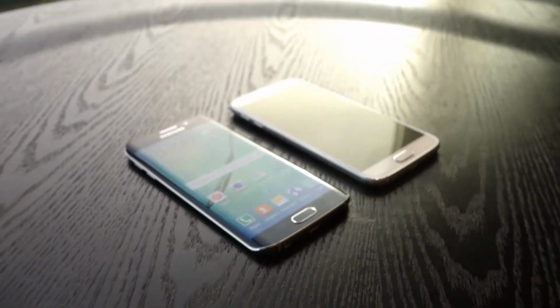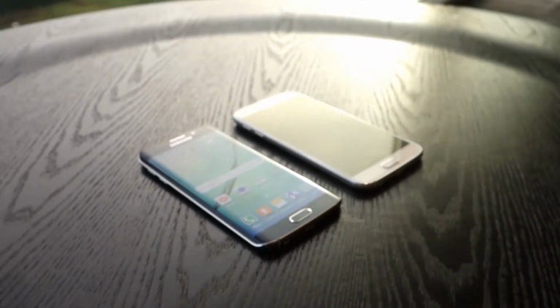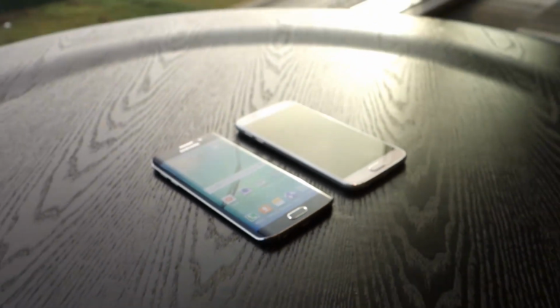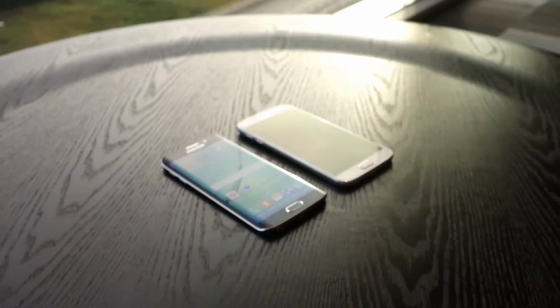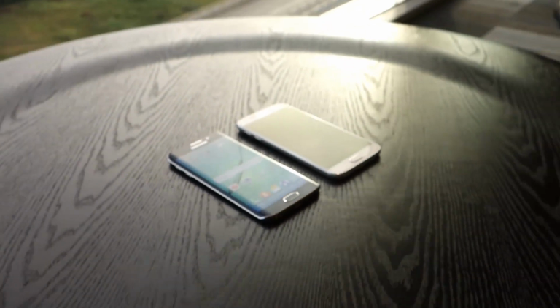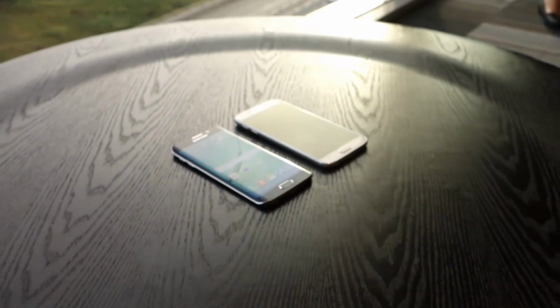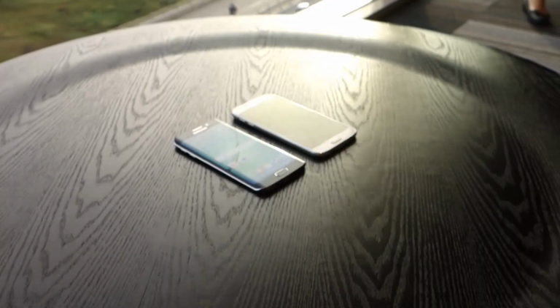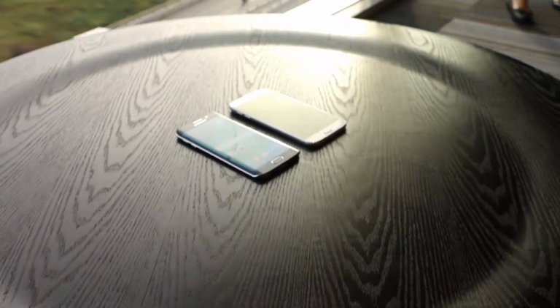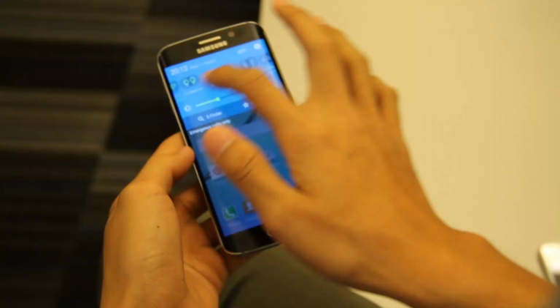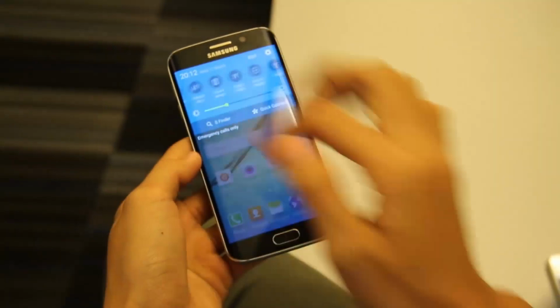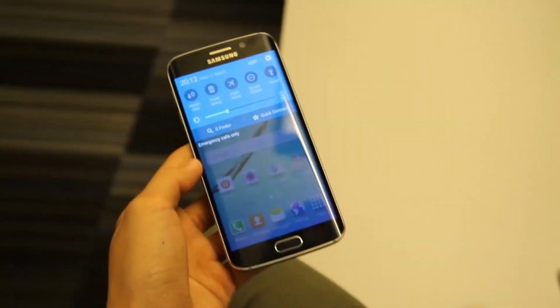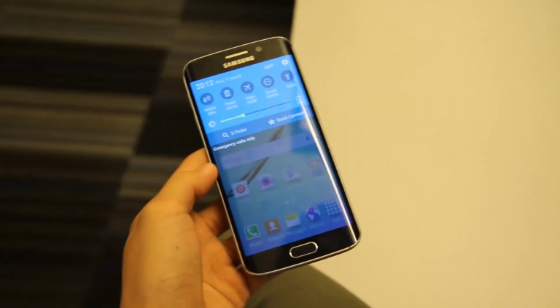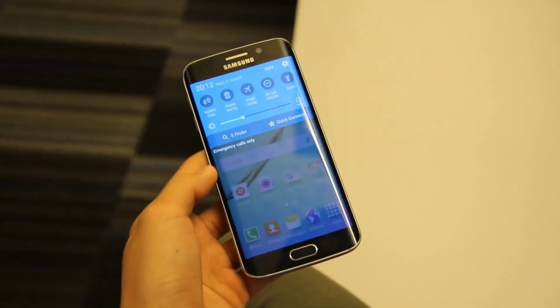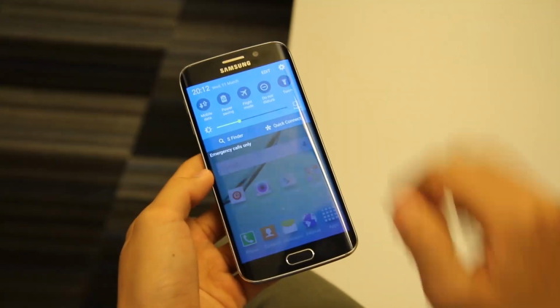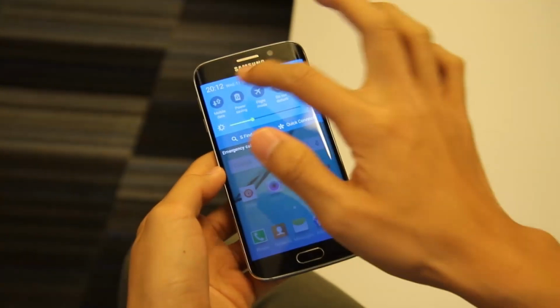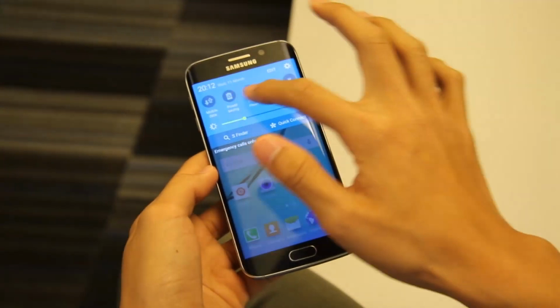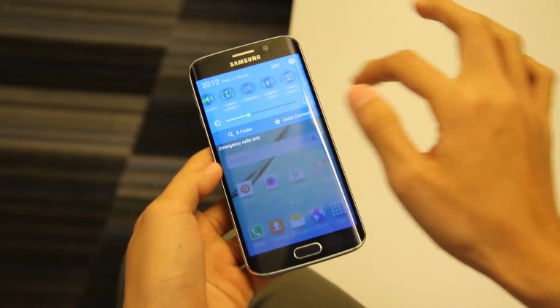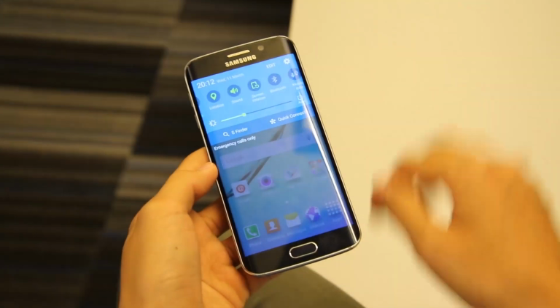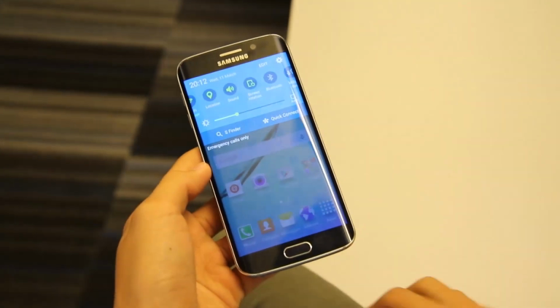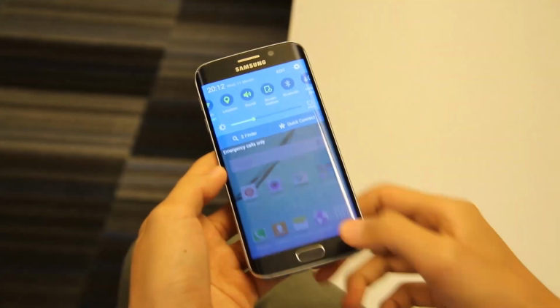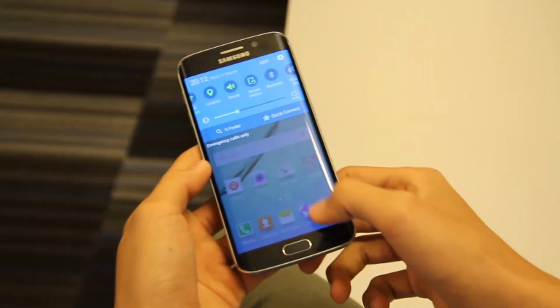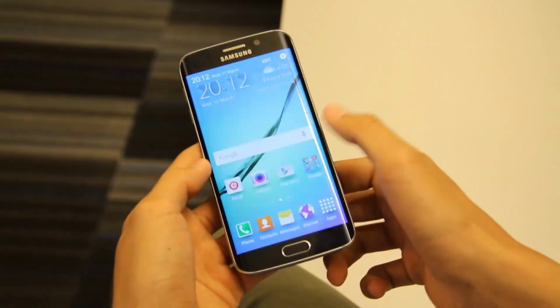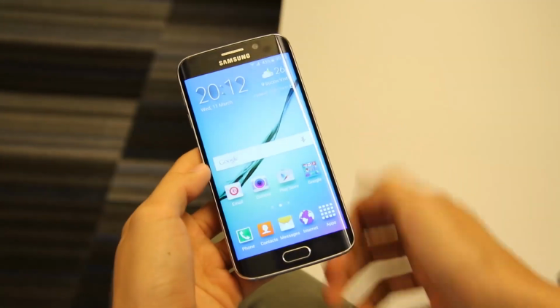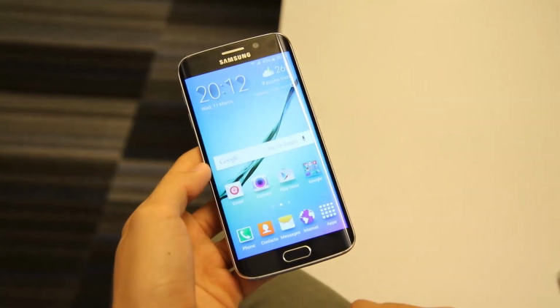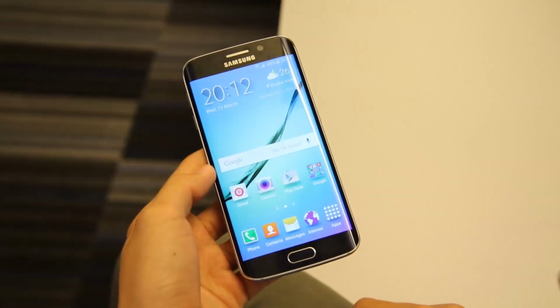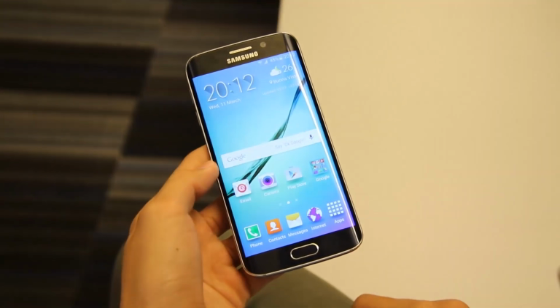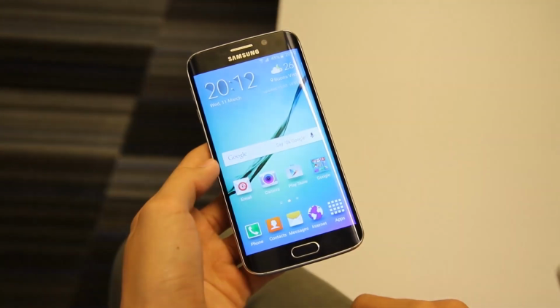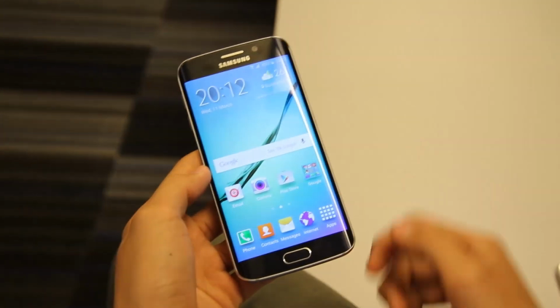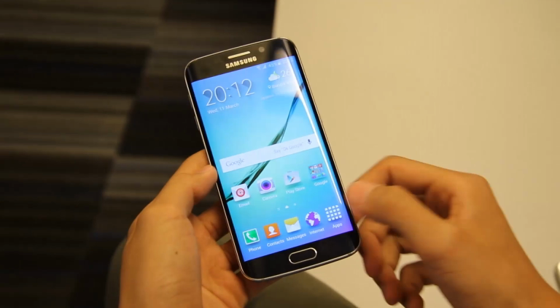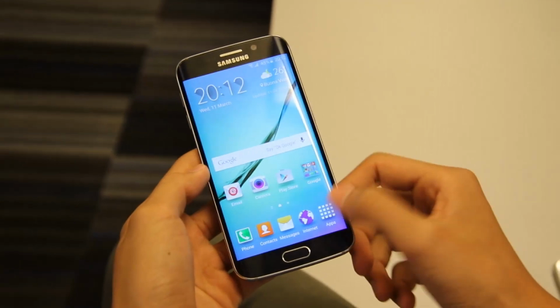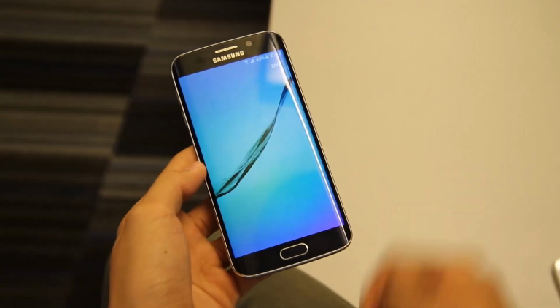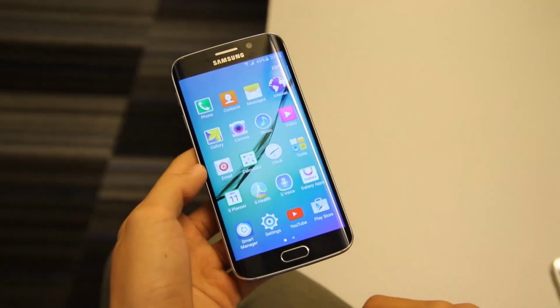With the new TouchWiz, Samsung has also removed about 40% of the bloatware, and I would say this phone runs really buttery.